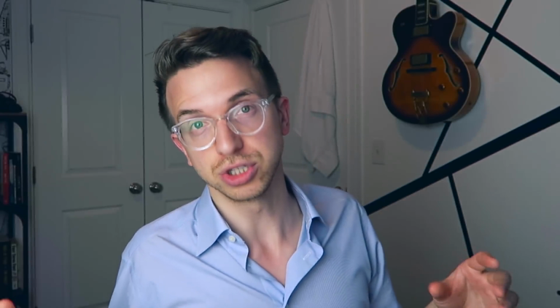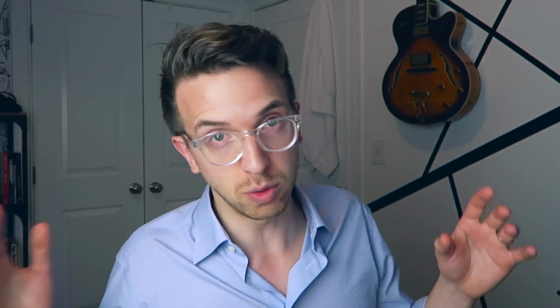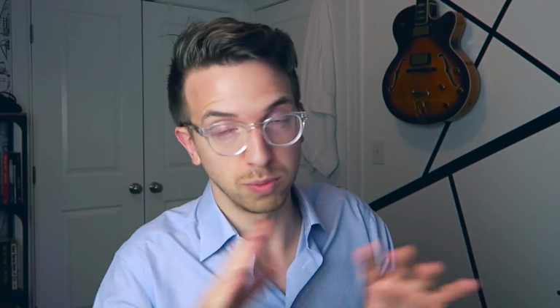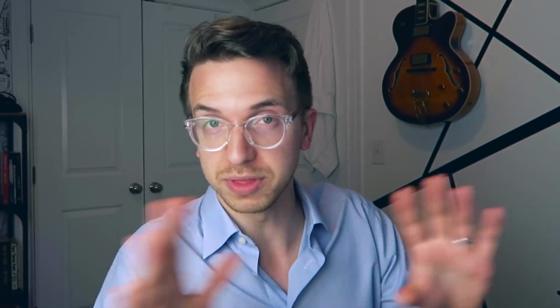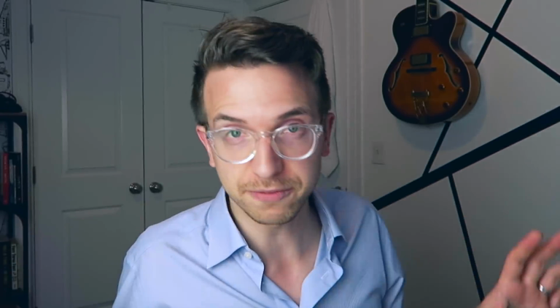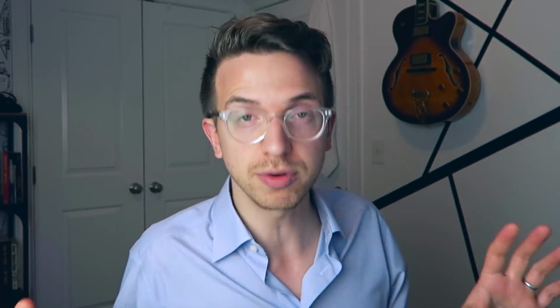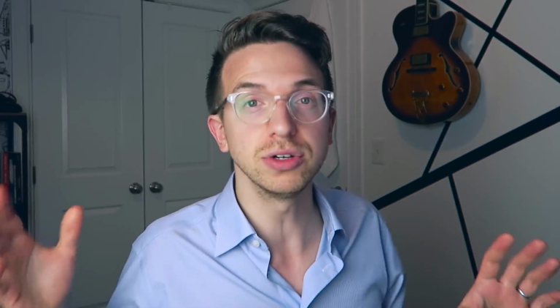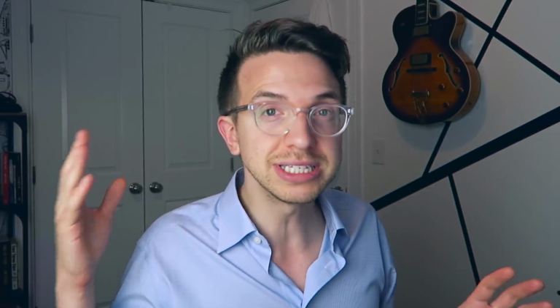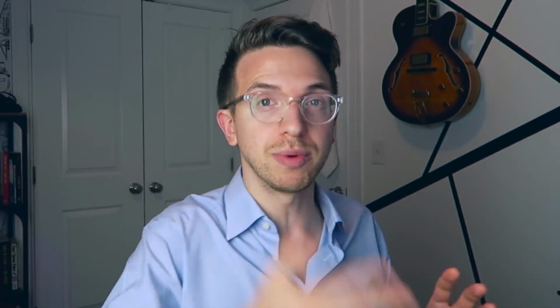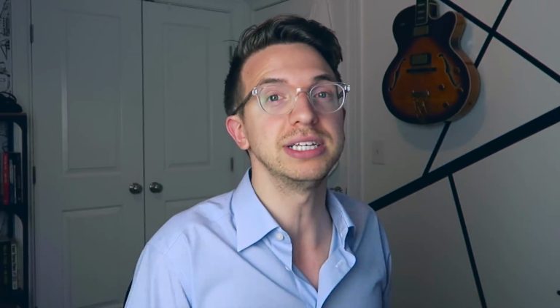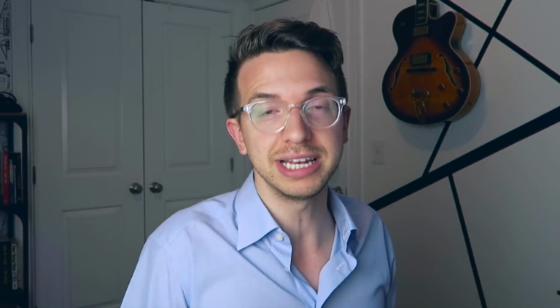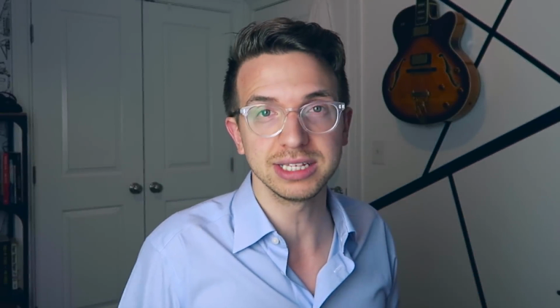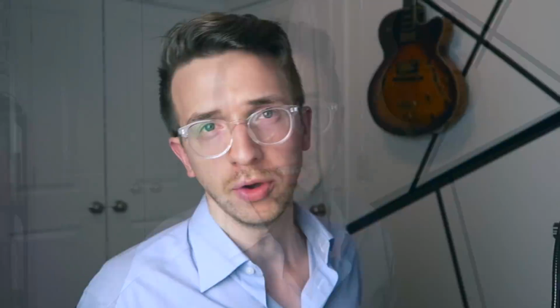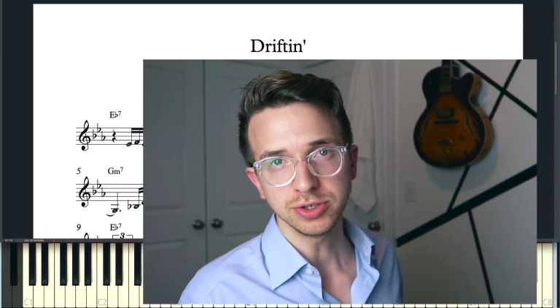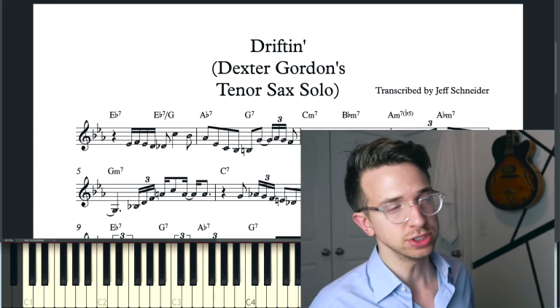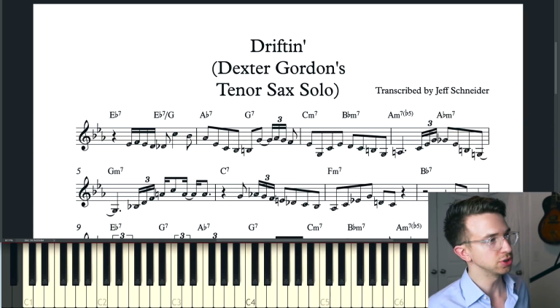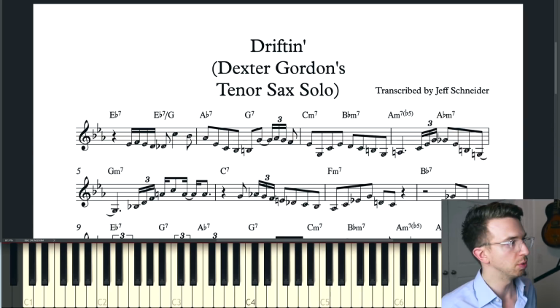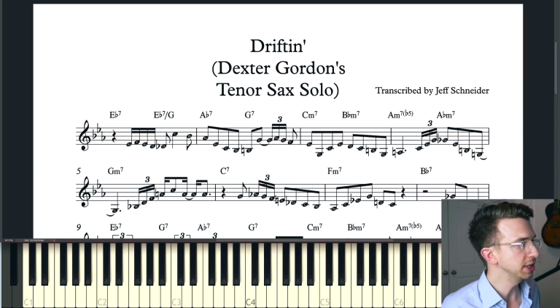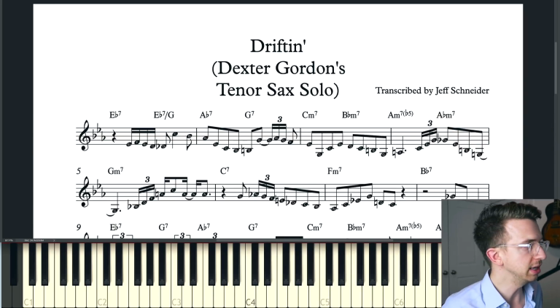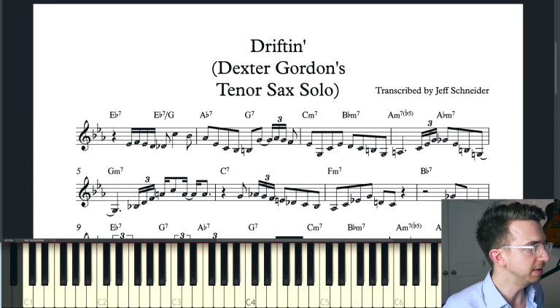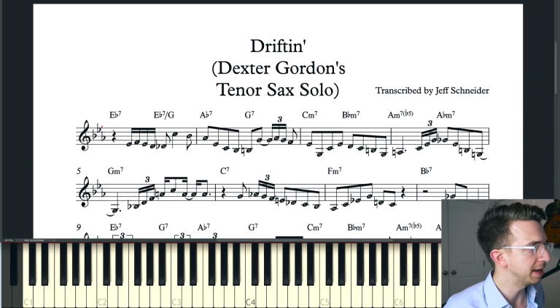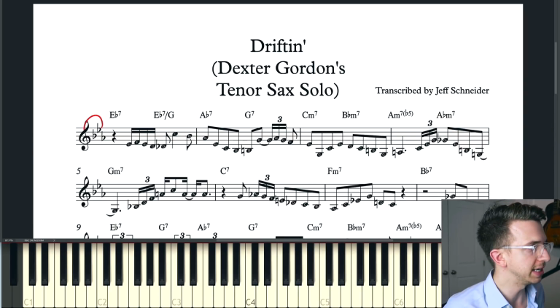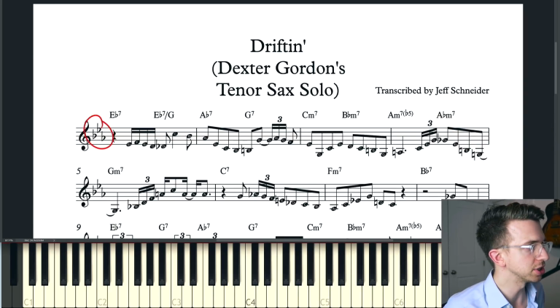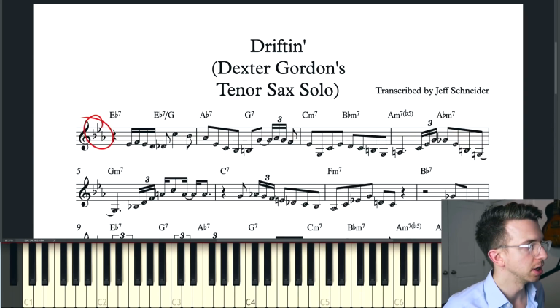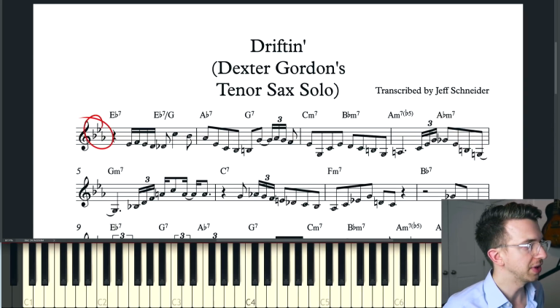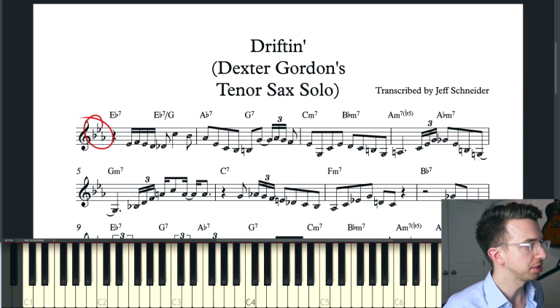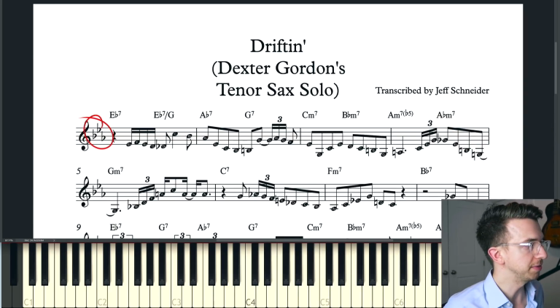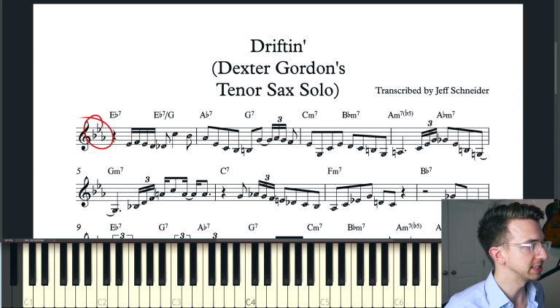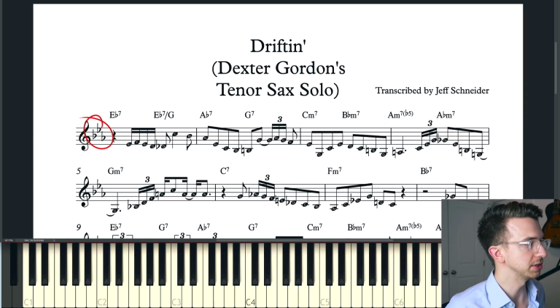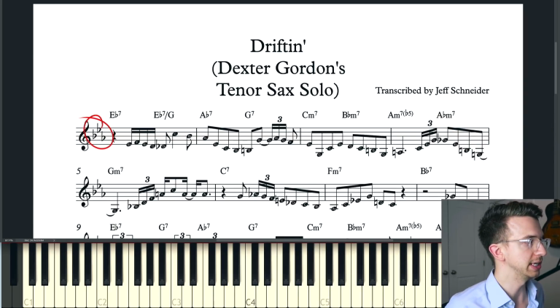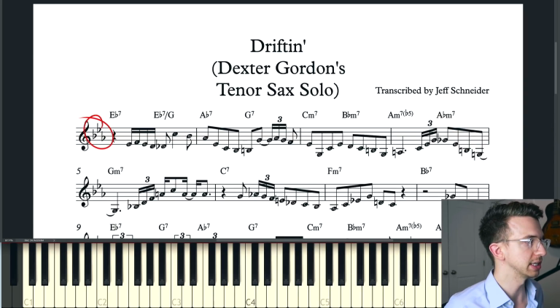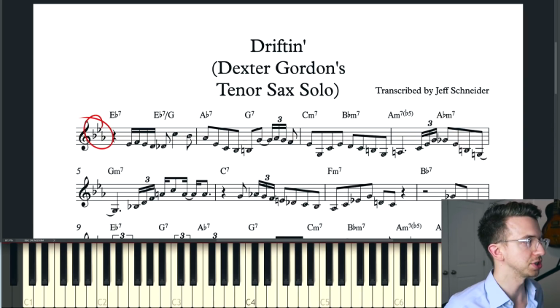So without further ado, let's get right into the analysis. Here's the solo. We're in the key of E flat major — we've got the three flats there in the key signature.